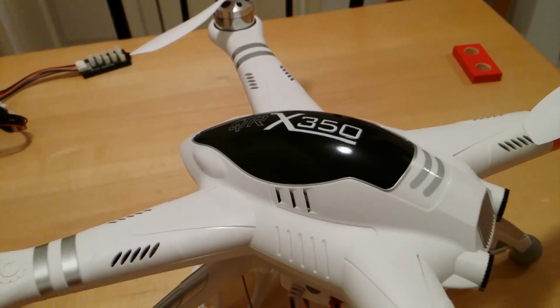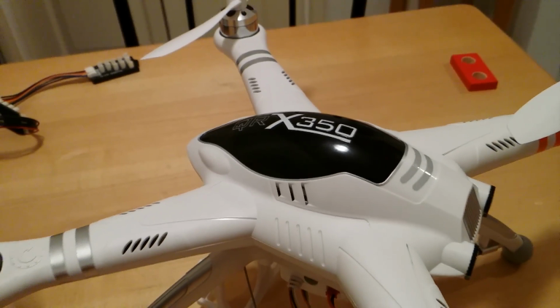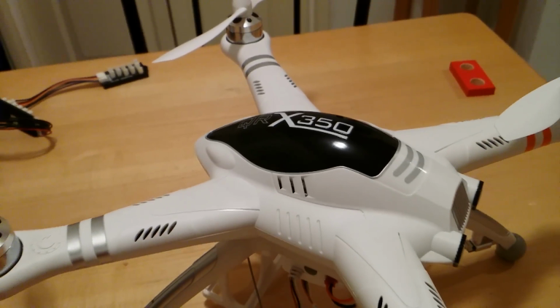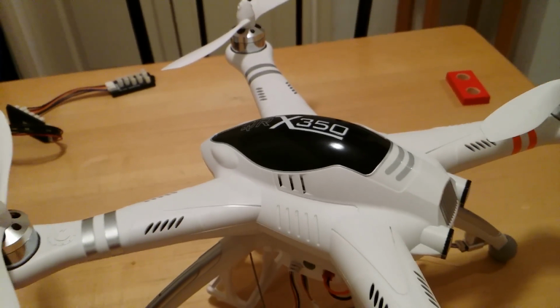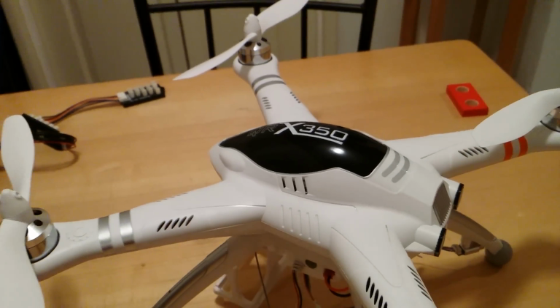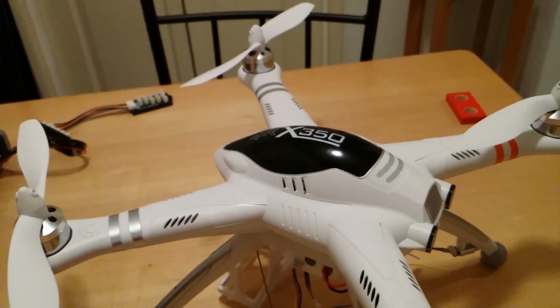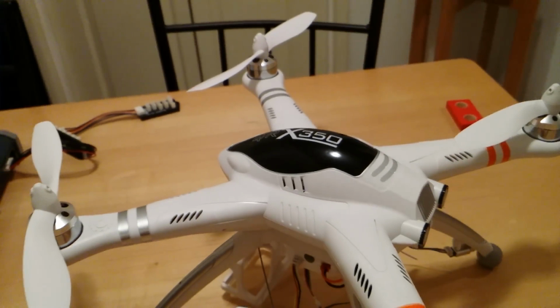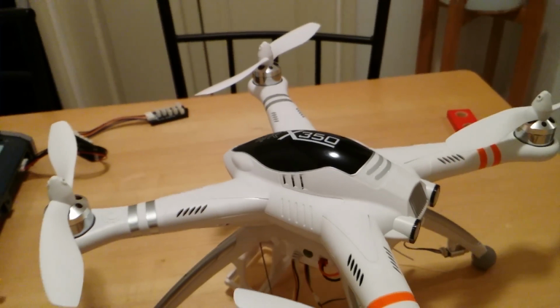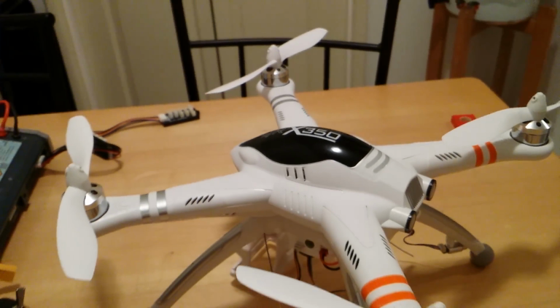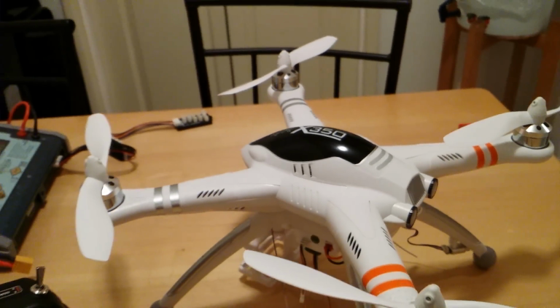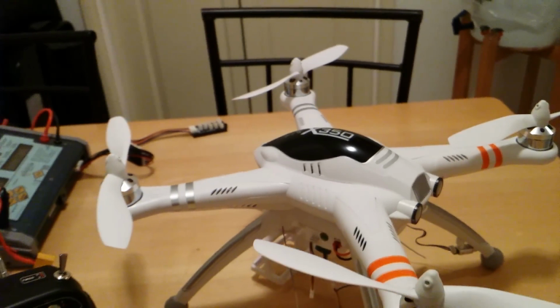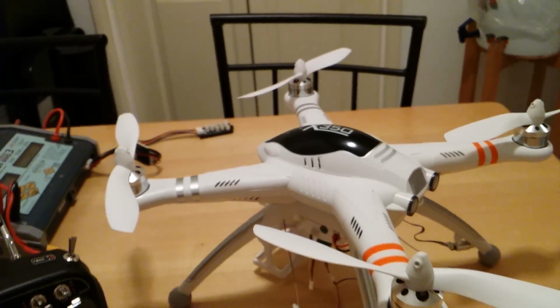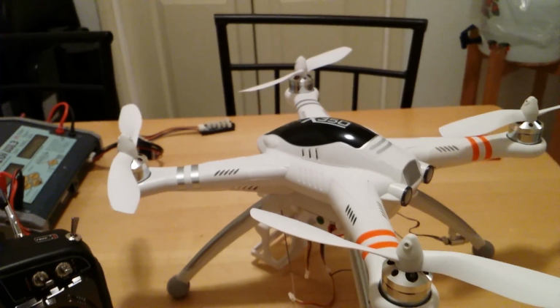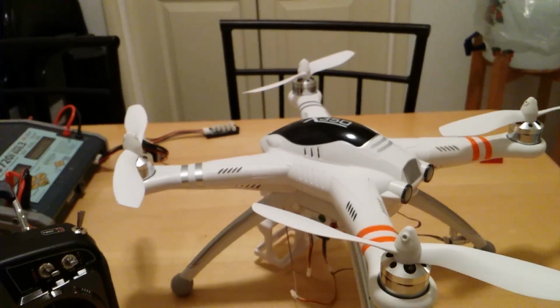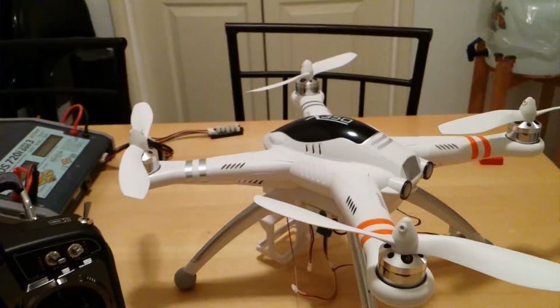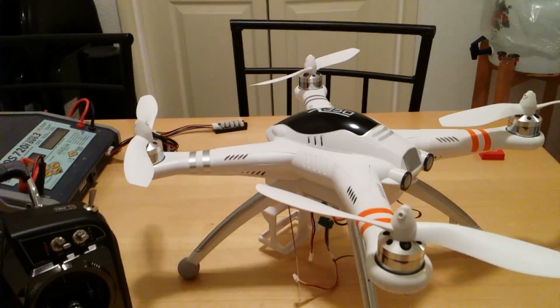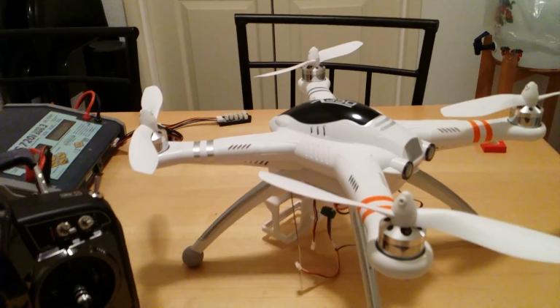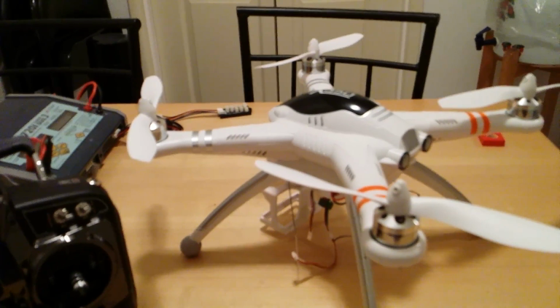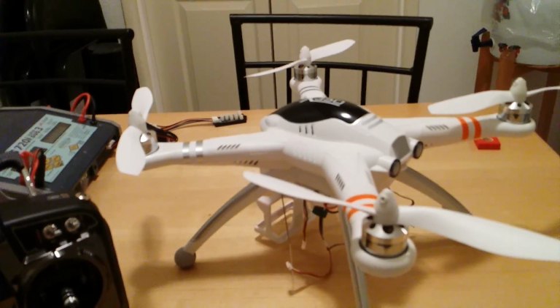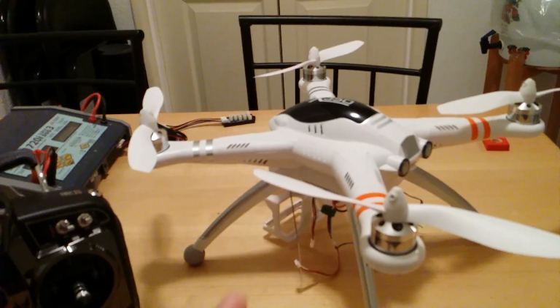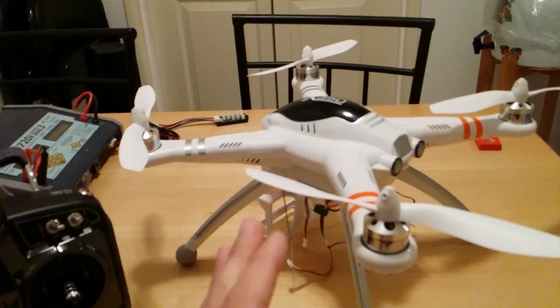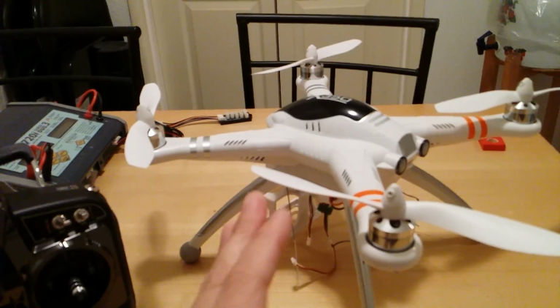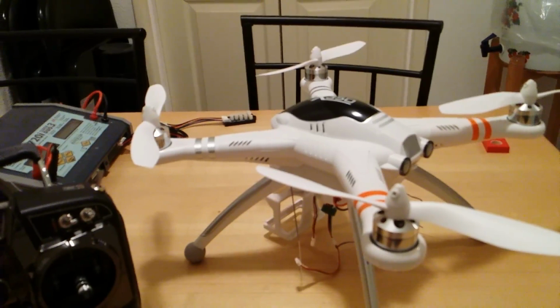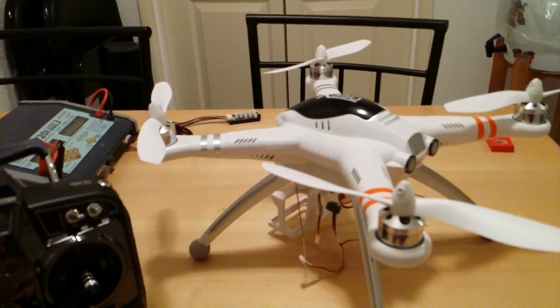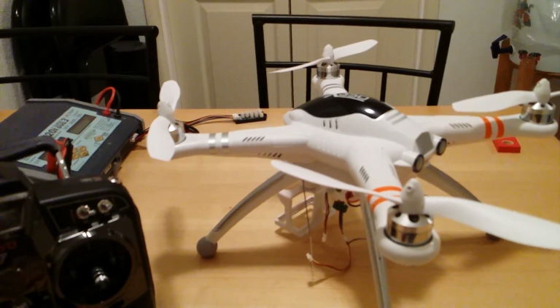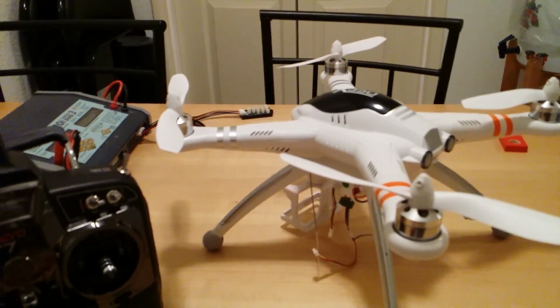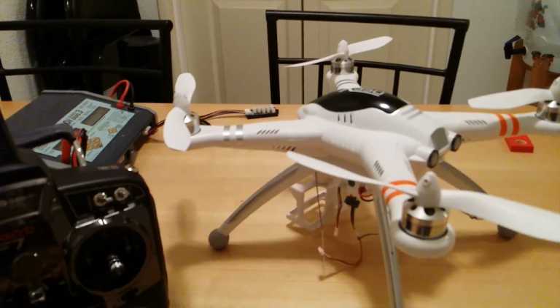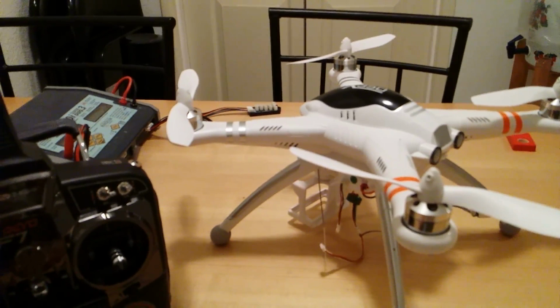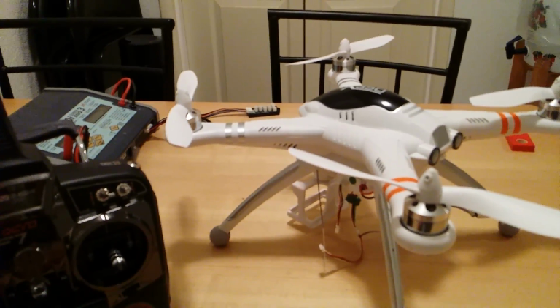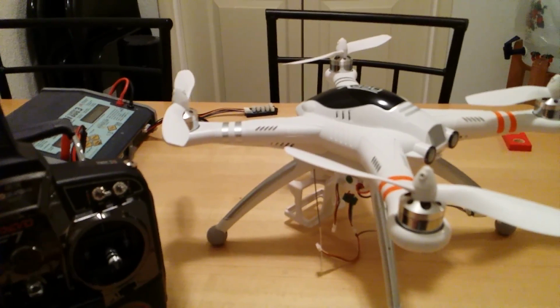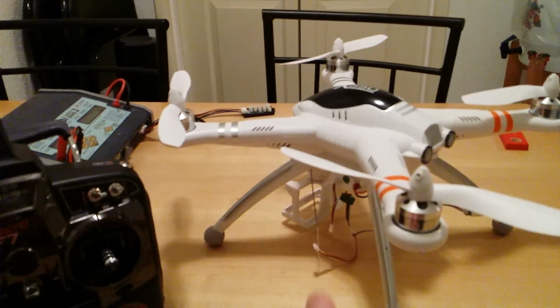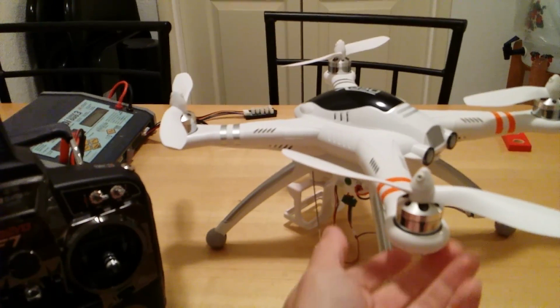In this video, I'm going to show you how the different flight modes on the WAKERA QRX350 work.